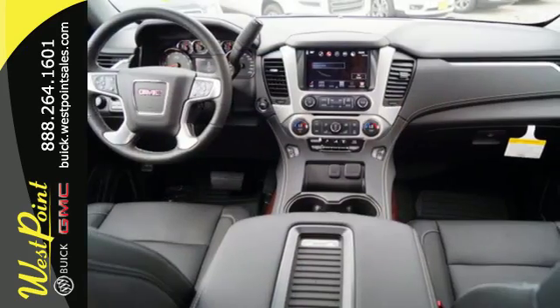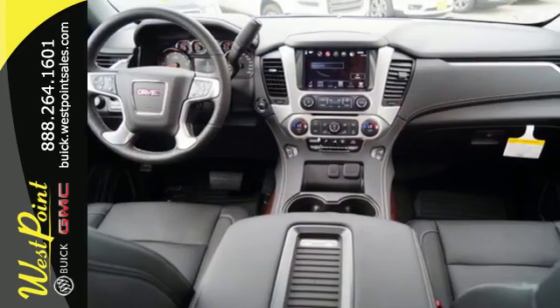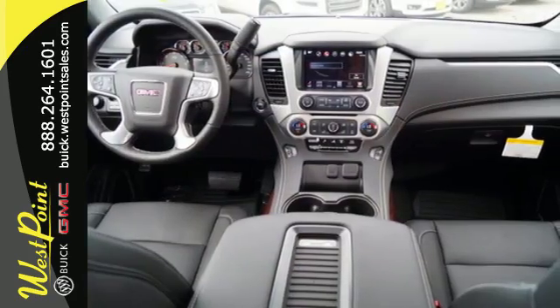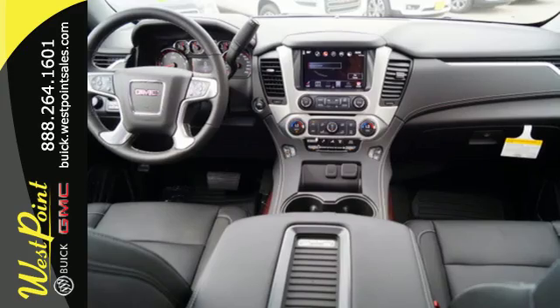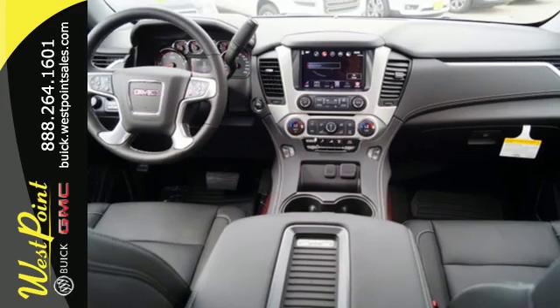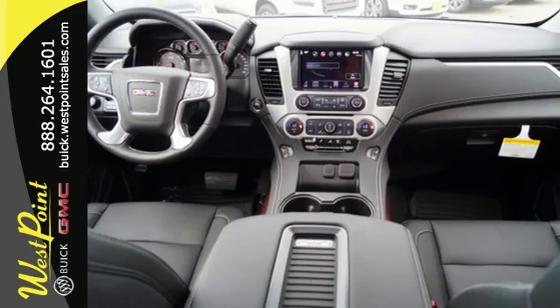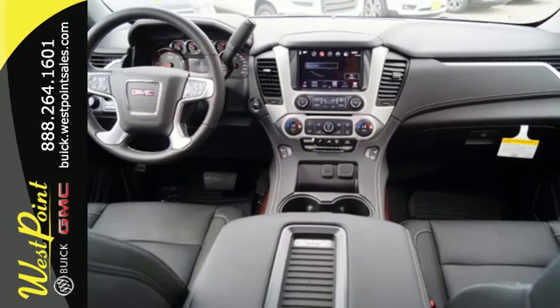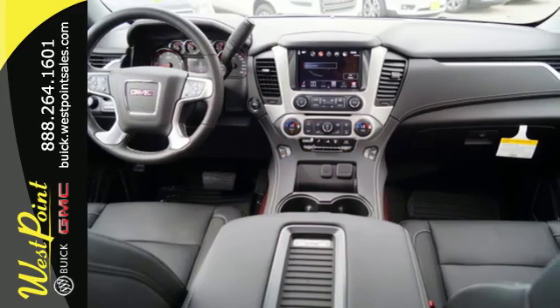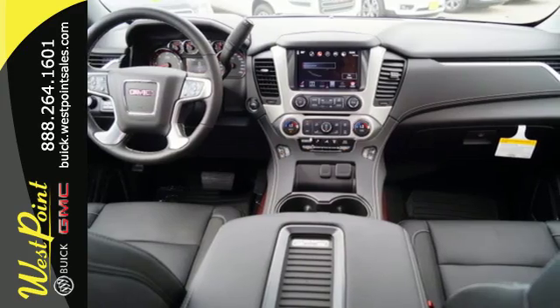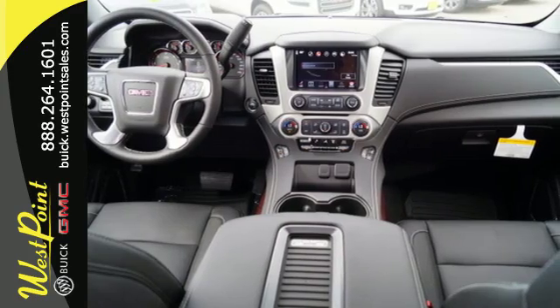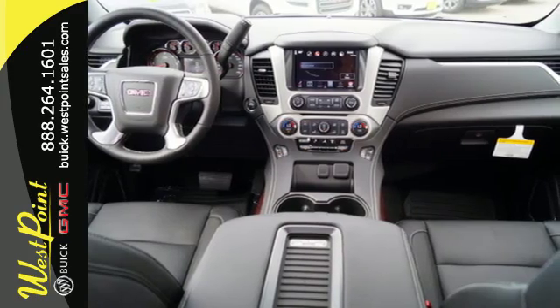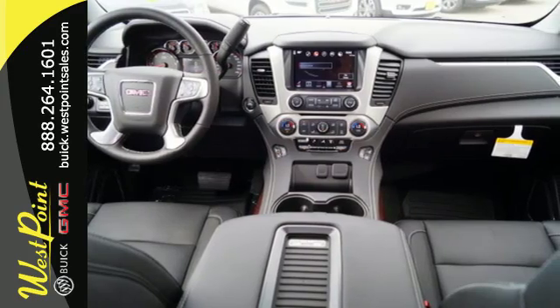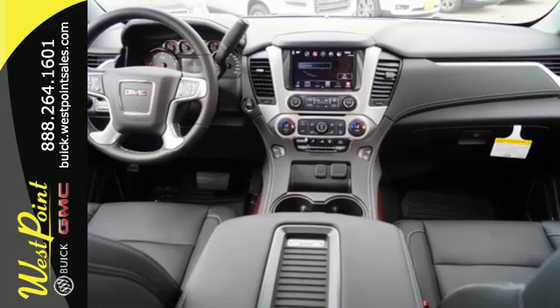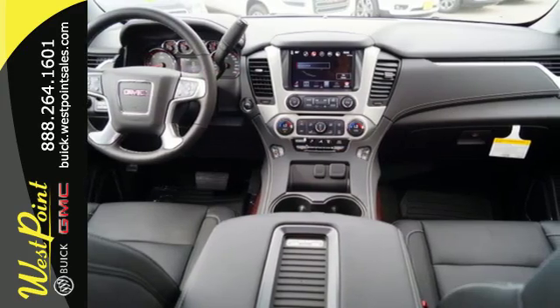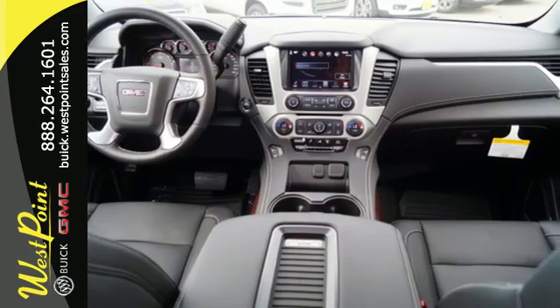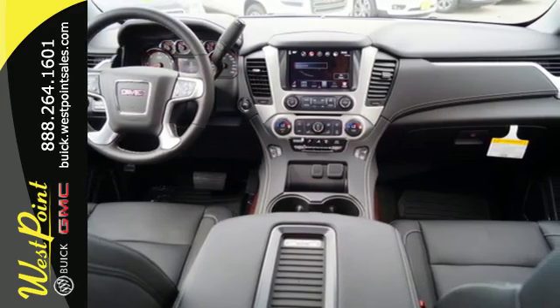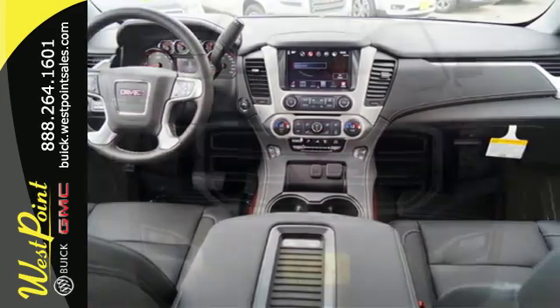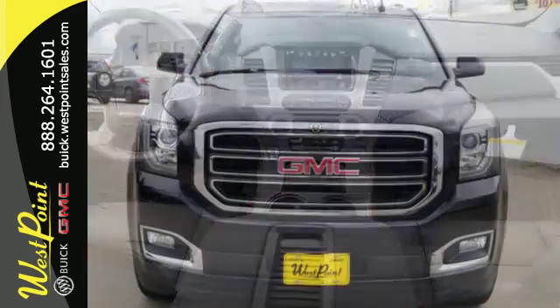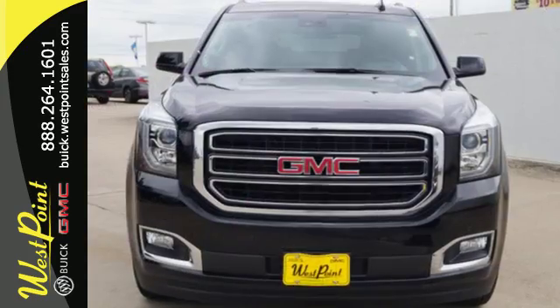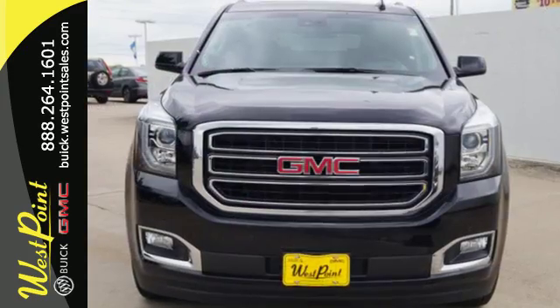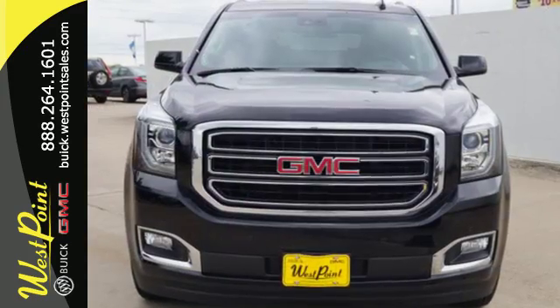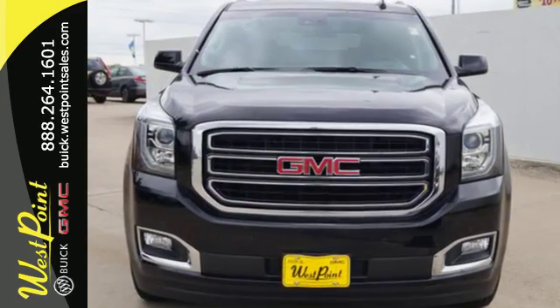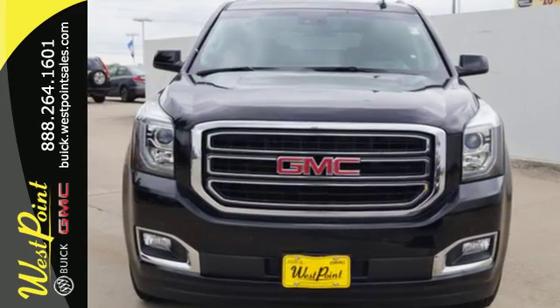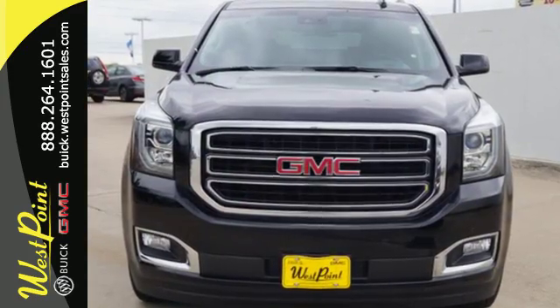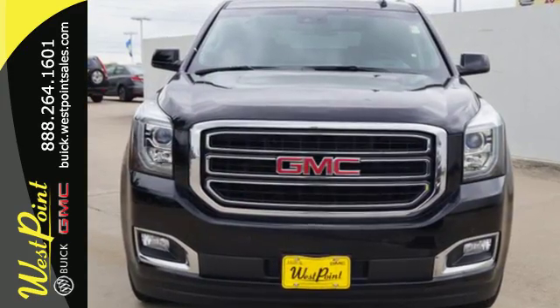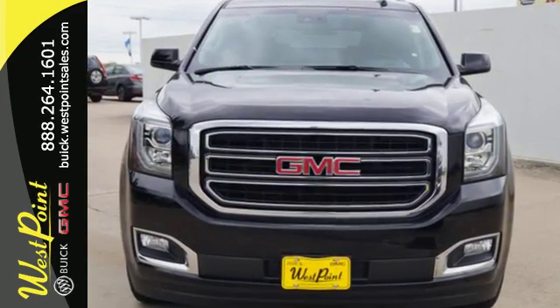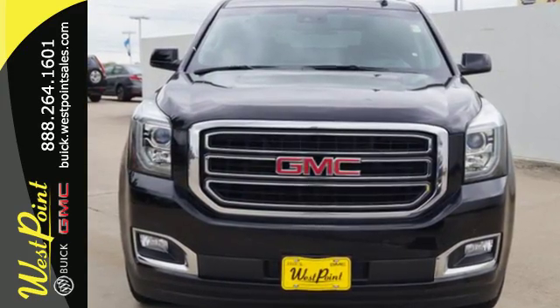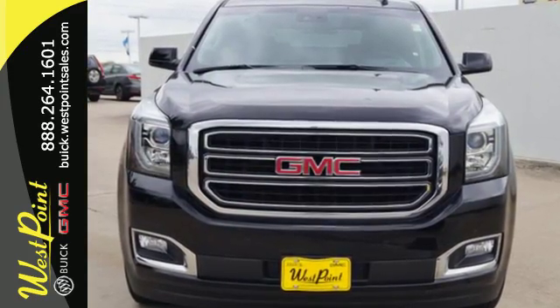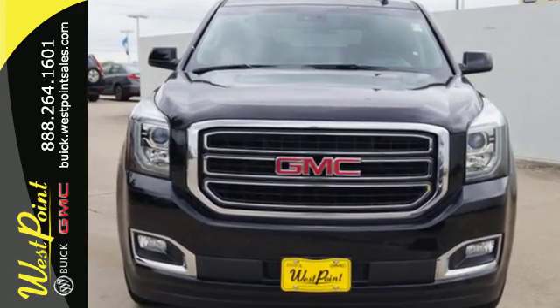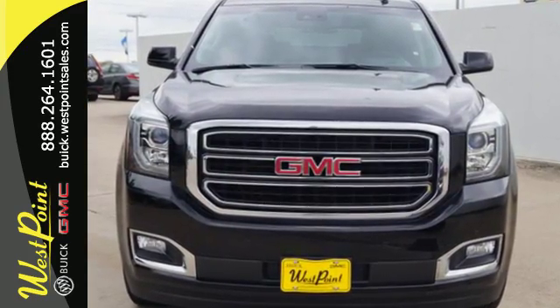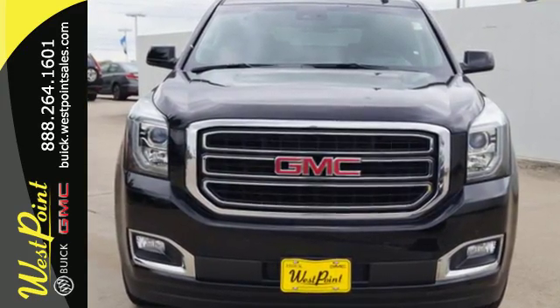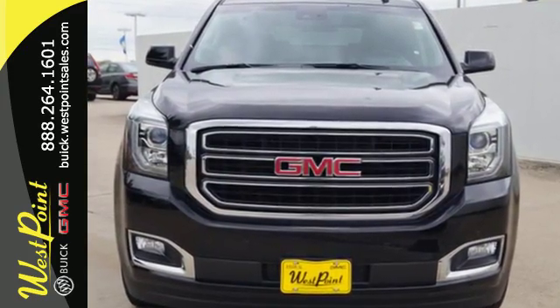The best ability for your next vehicle is capability. Come get it in this Yukon XL.